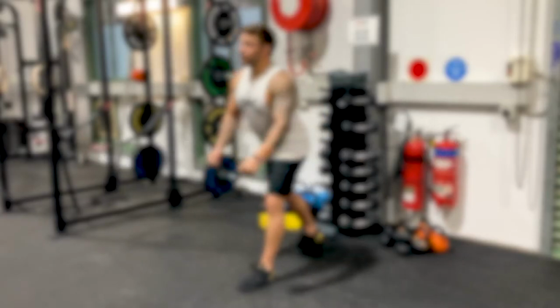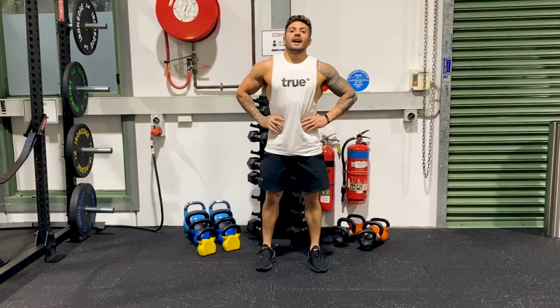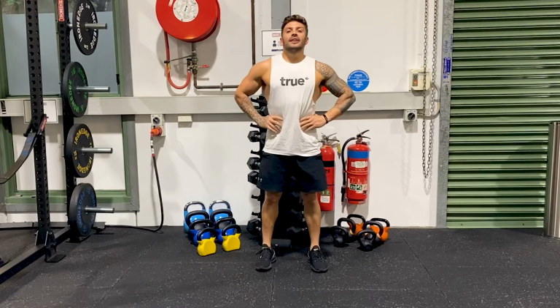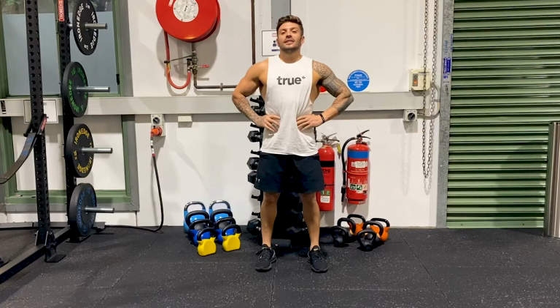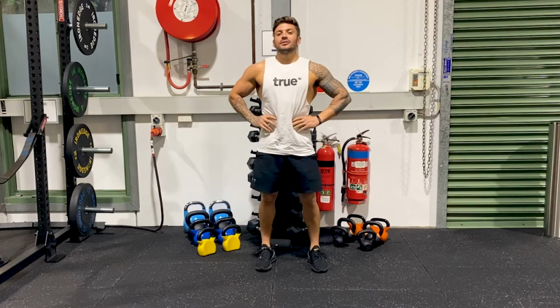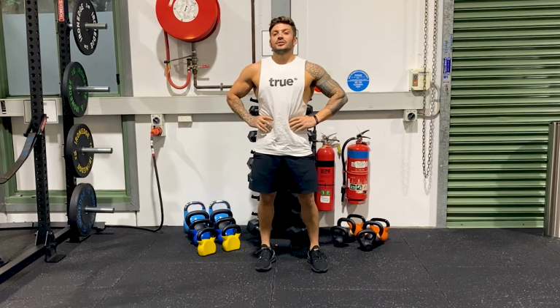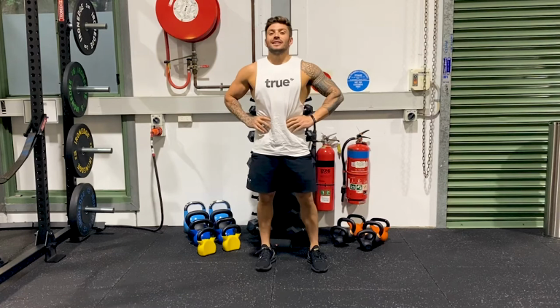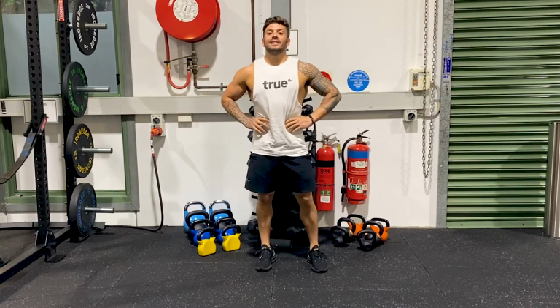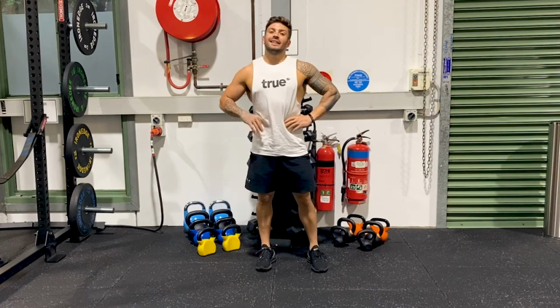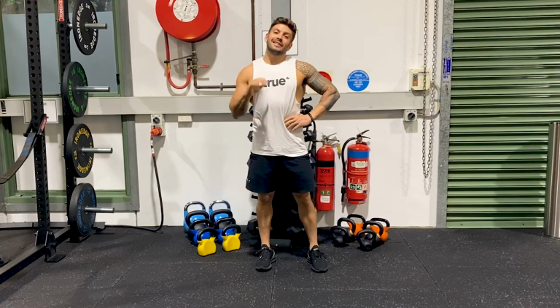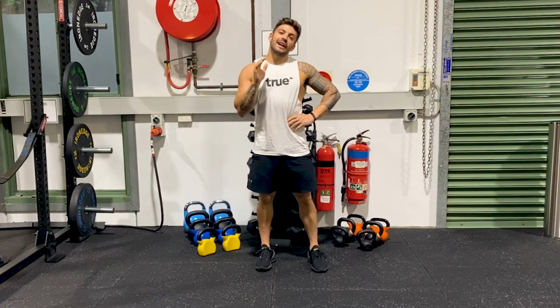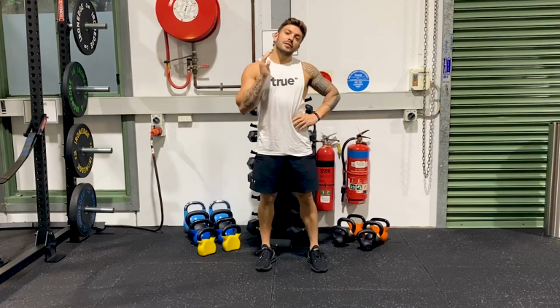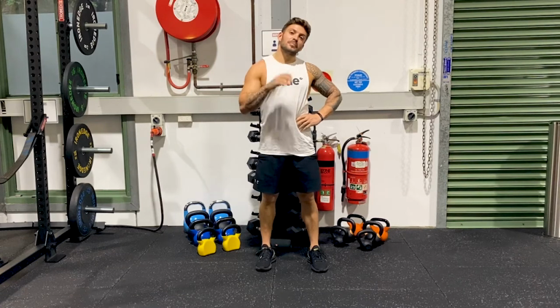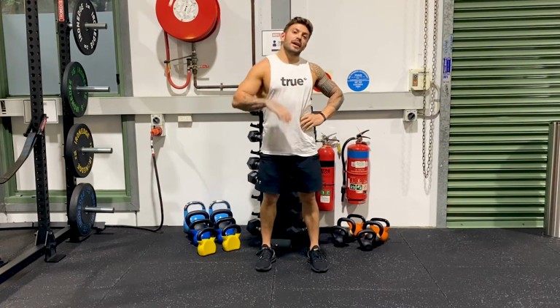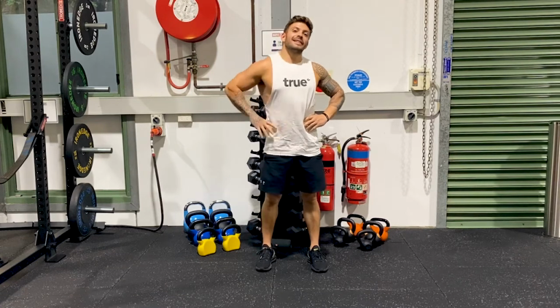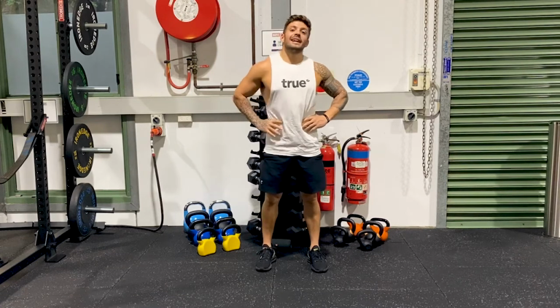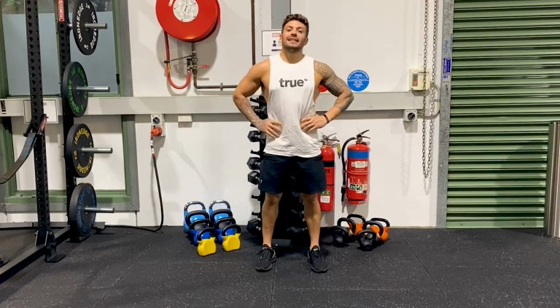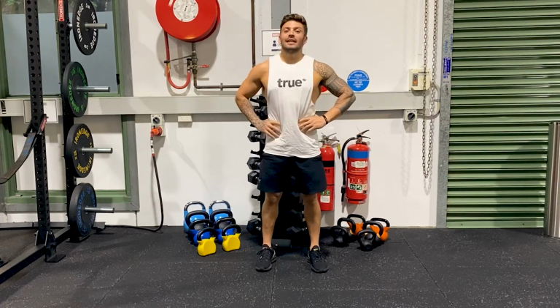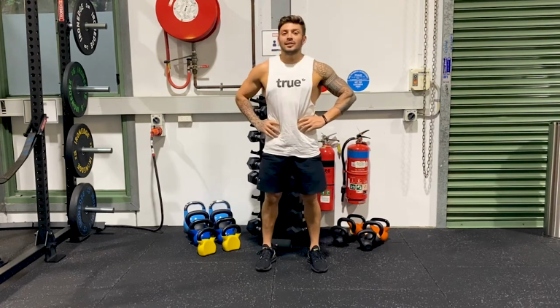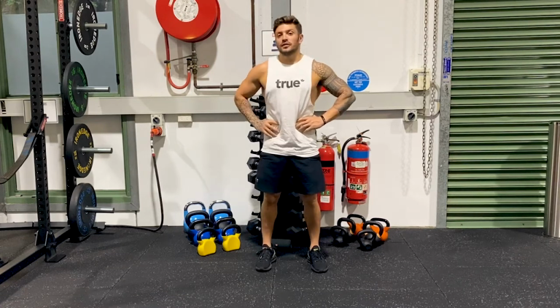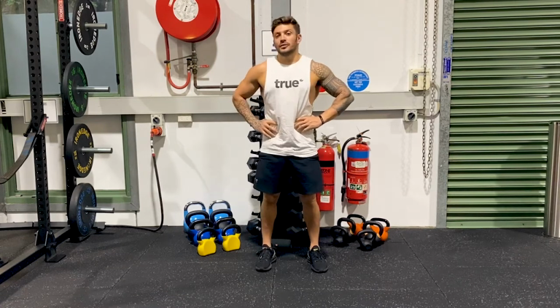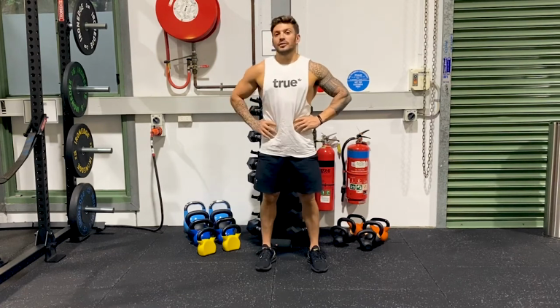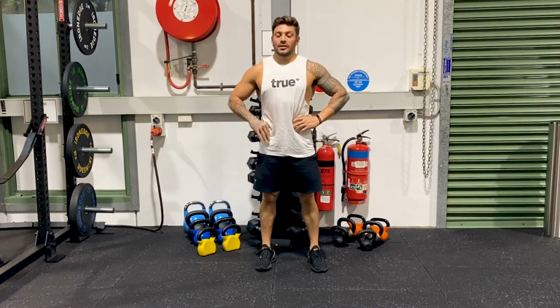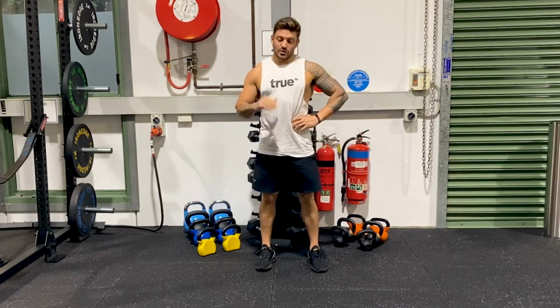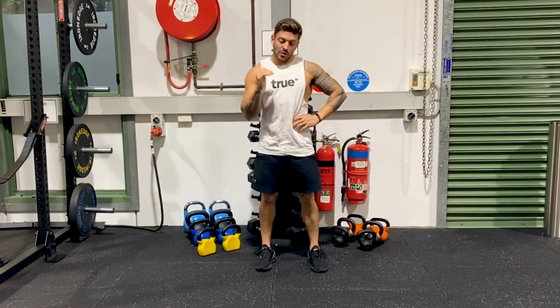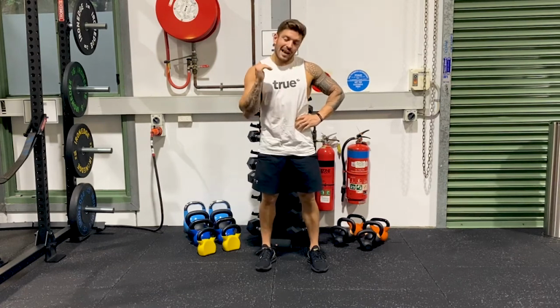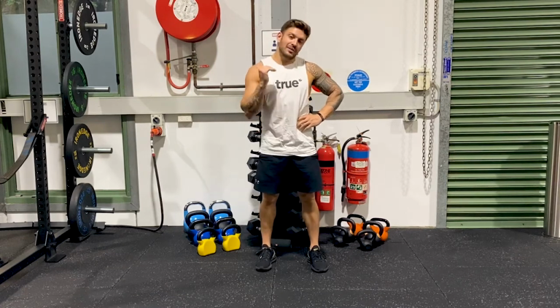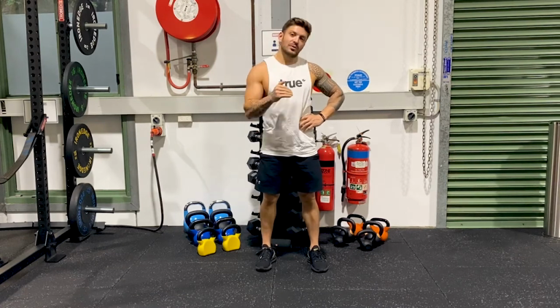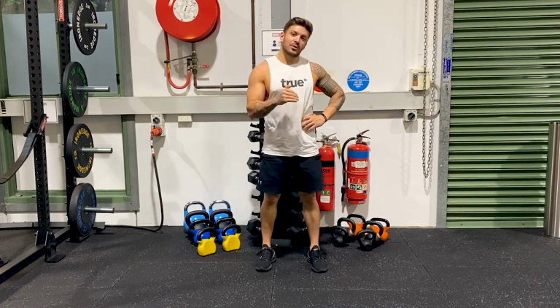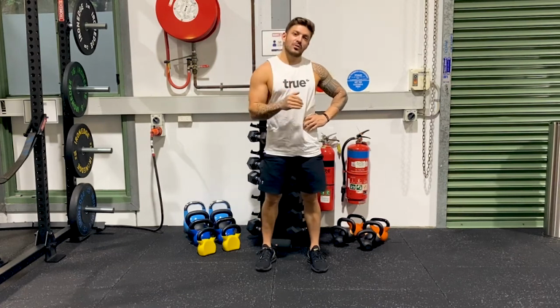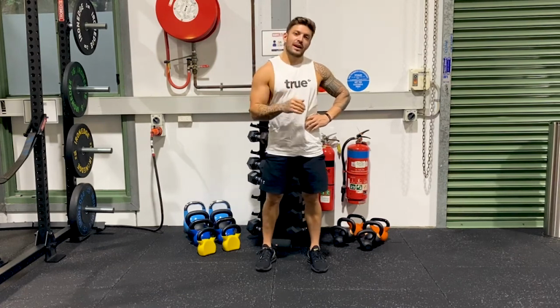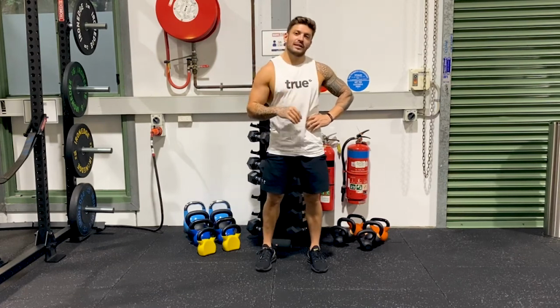Hey guys, Luke Zogge here and today I'm going to be breaking down the lunge for you and show you how to do it correctly.